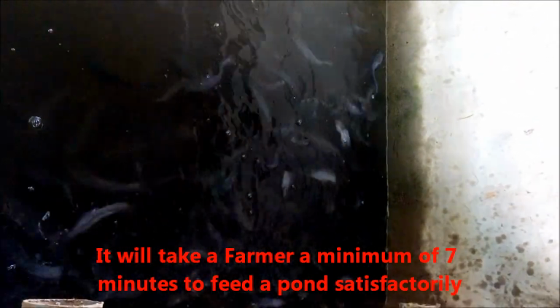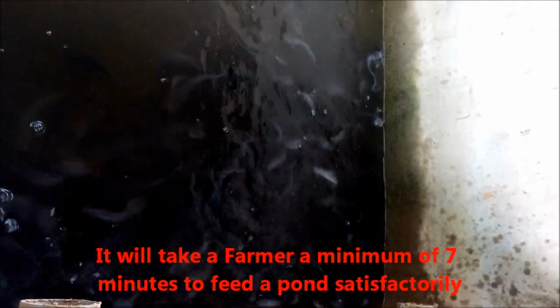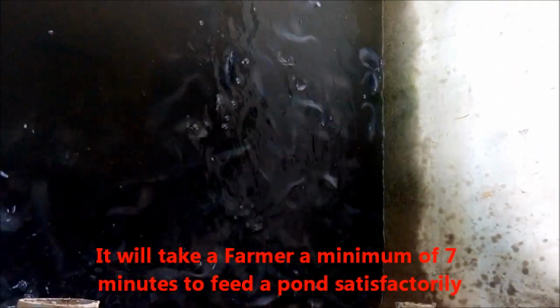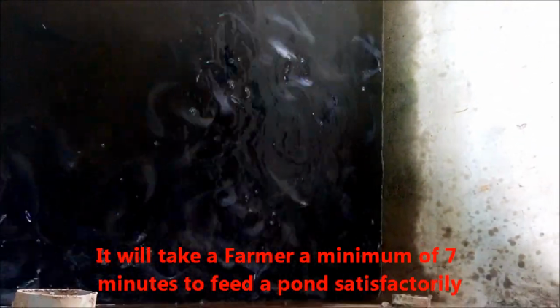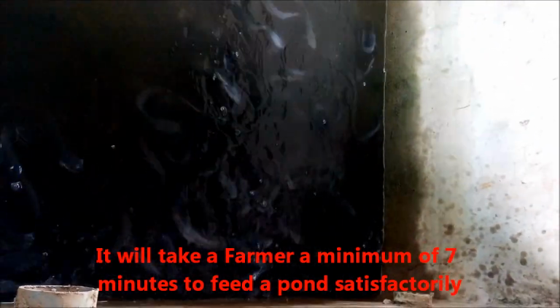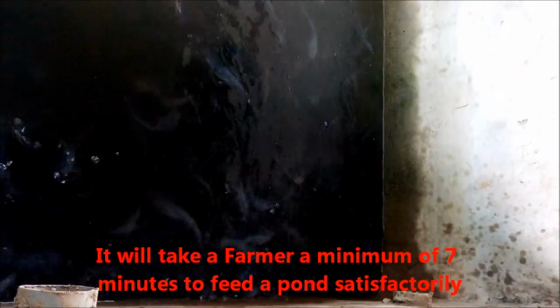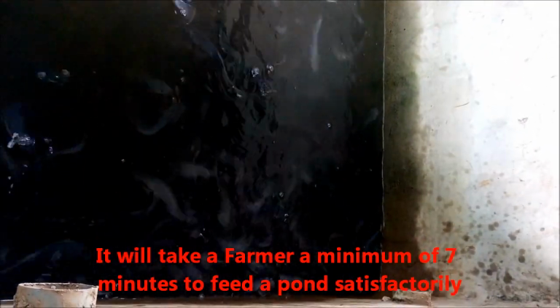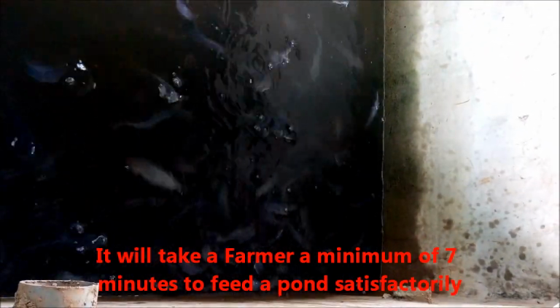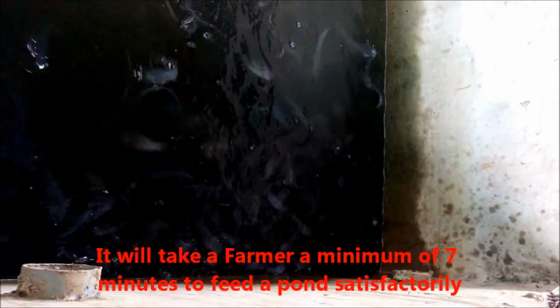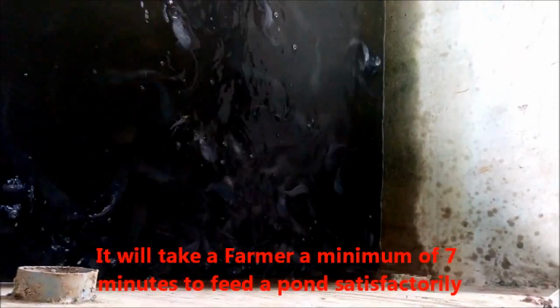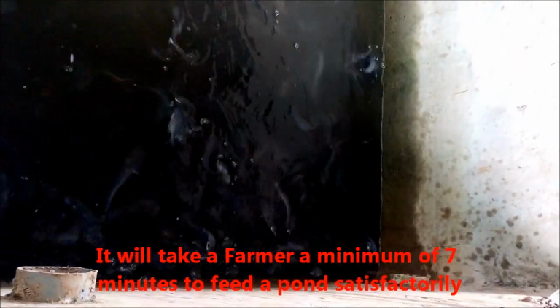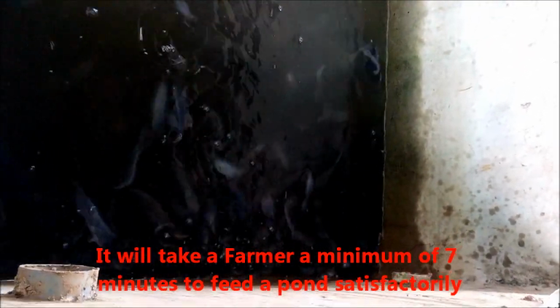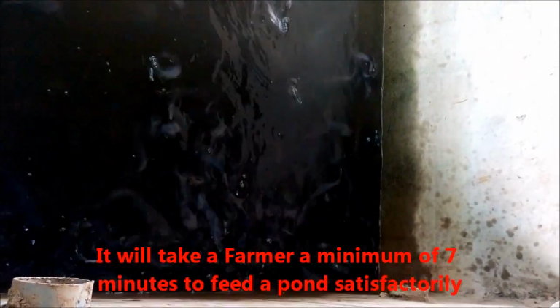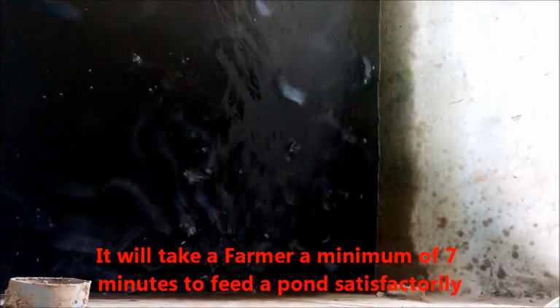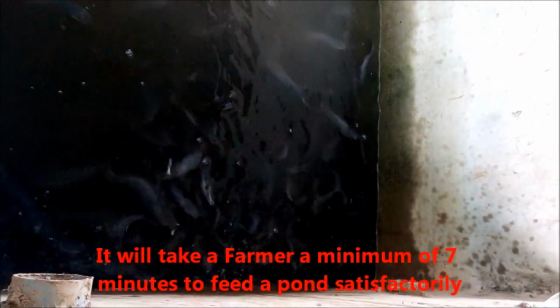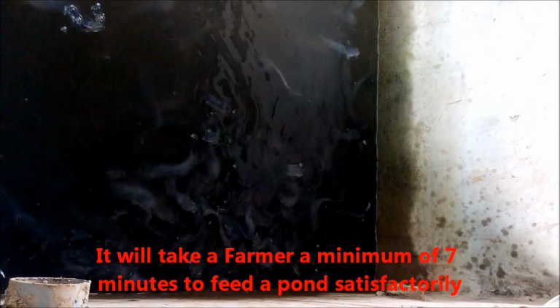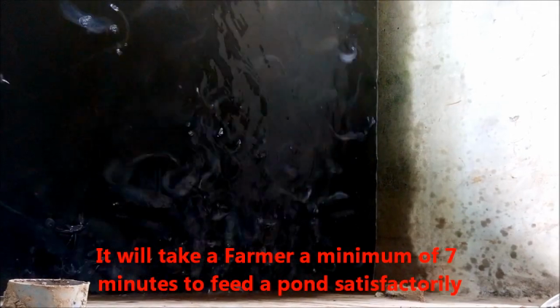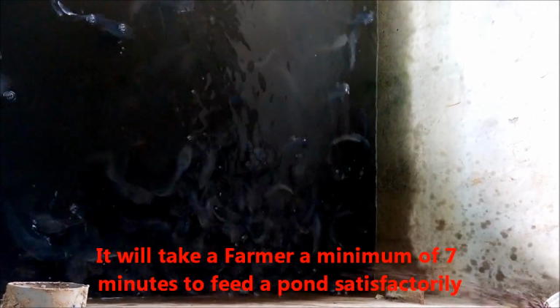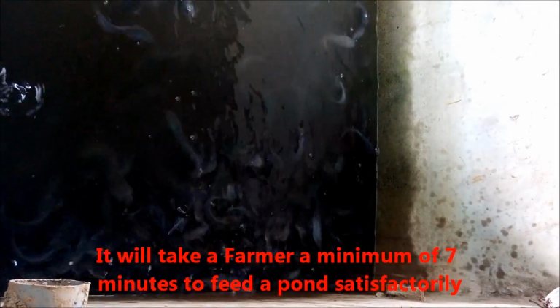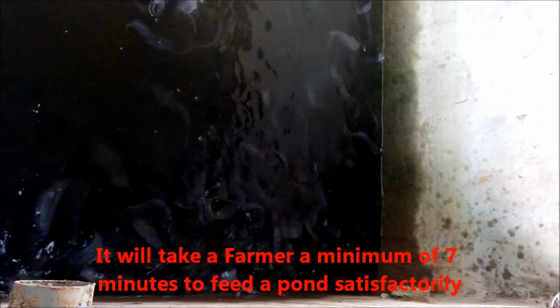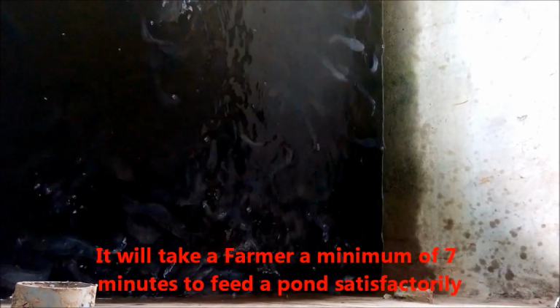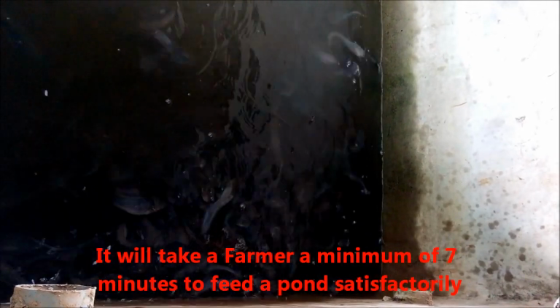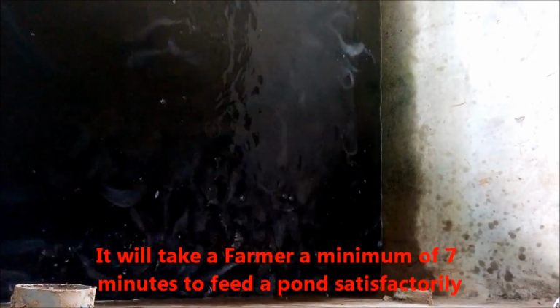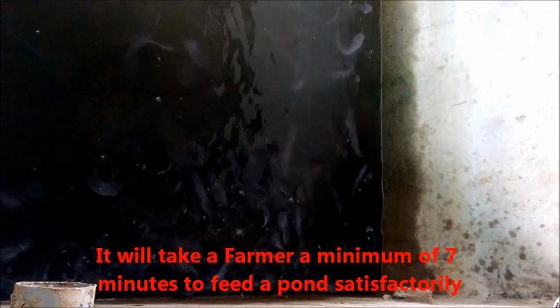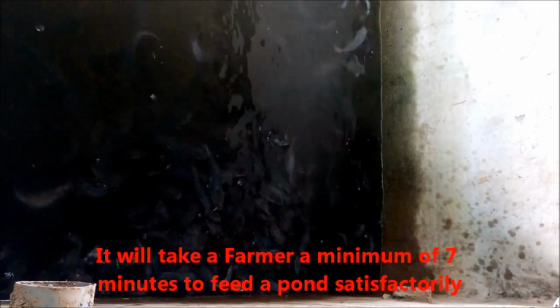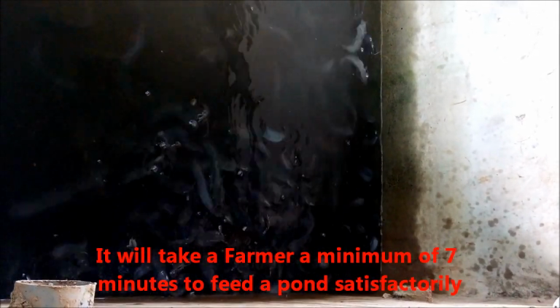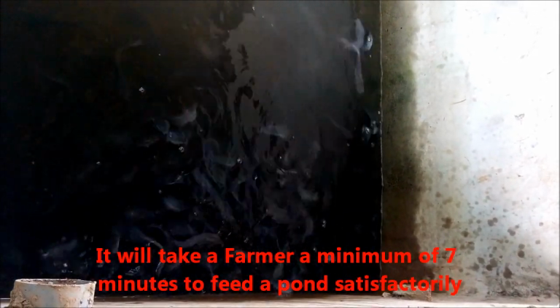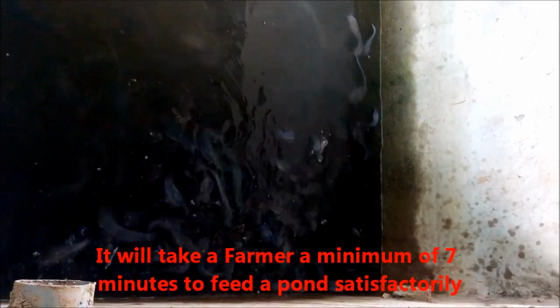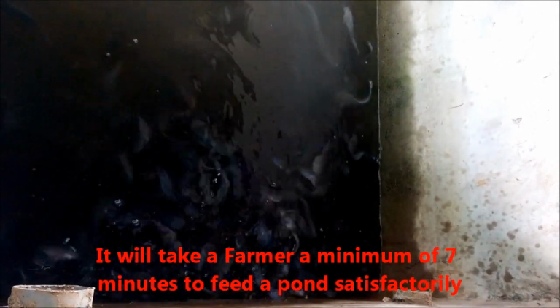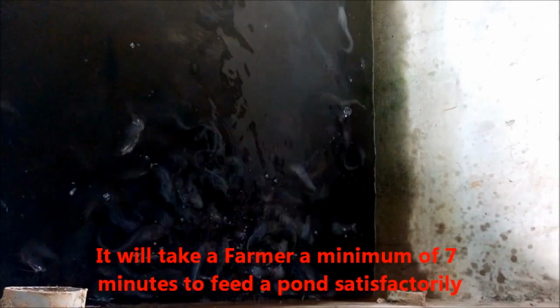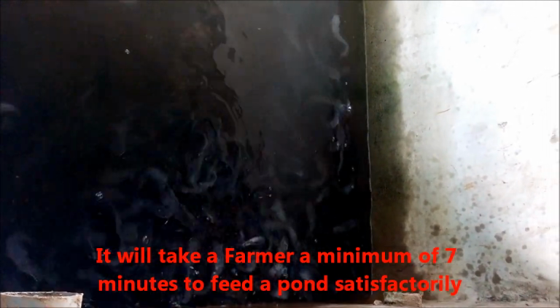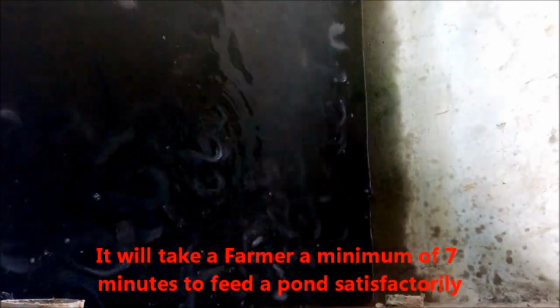The idea of just dropping the food all at once — you end up having almost close to 25 to 30% waste. Bulk dropping is inefficient and harmful to water quality.